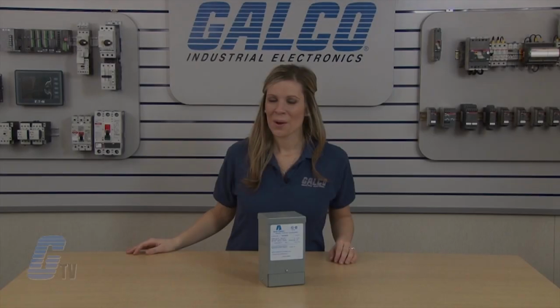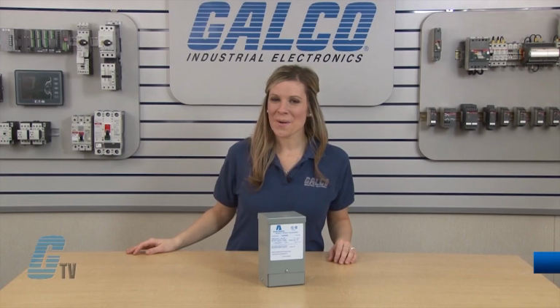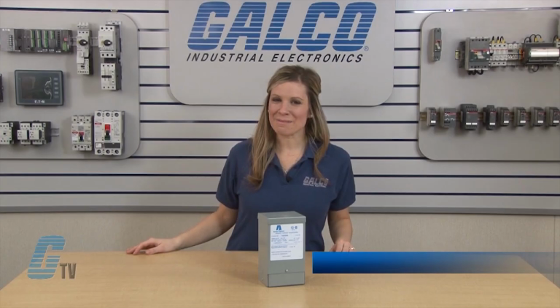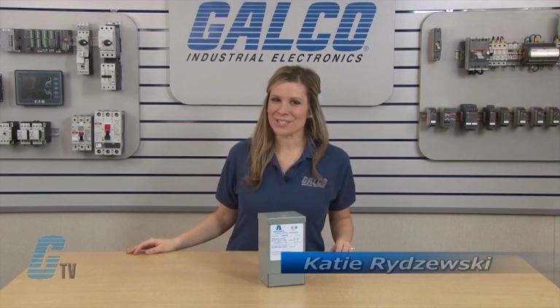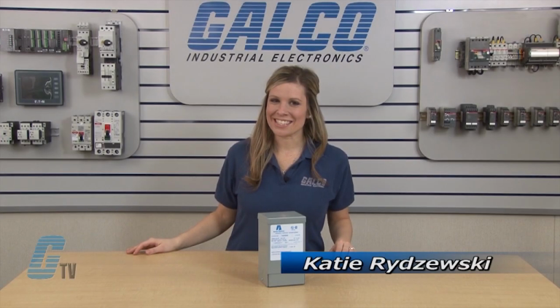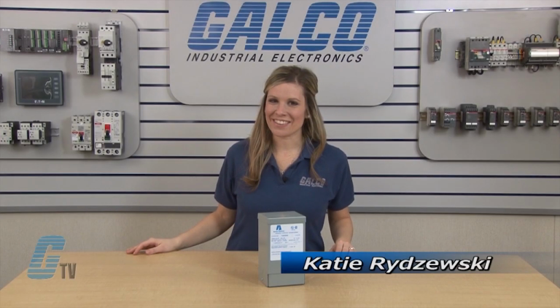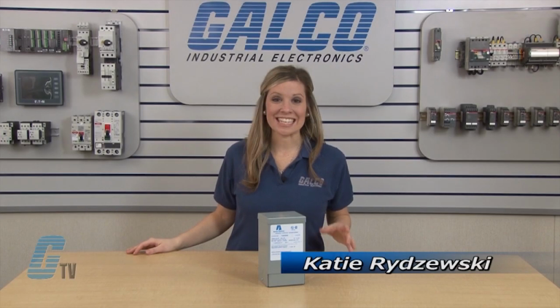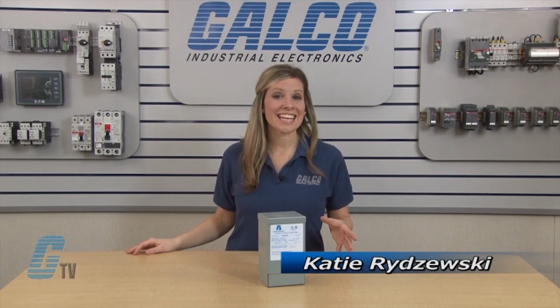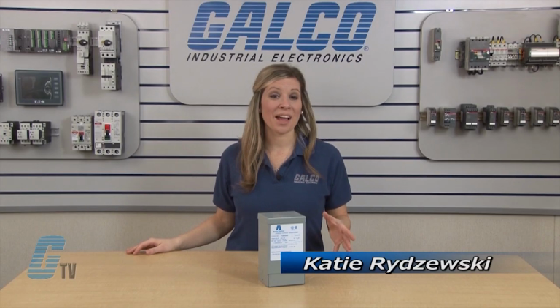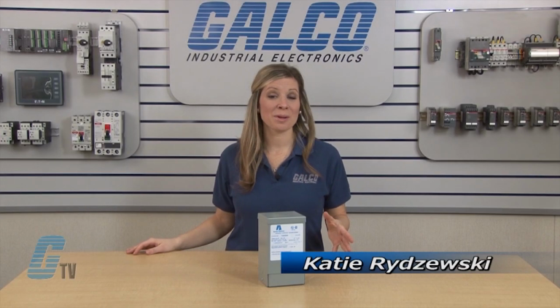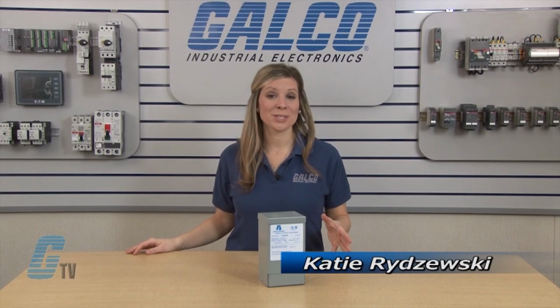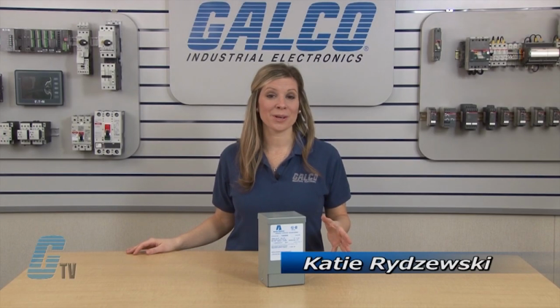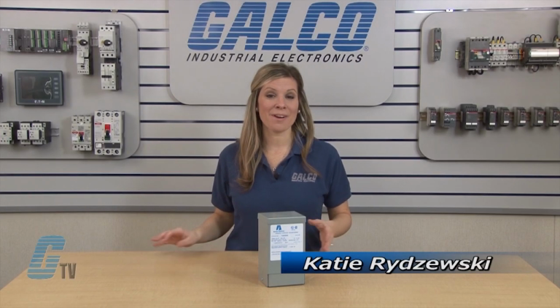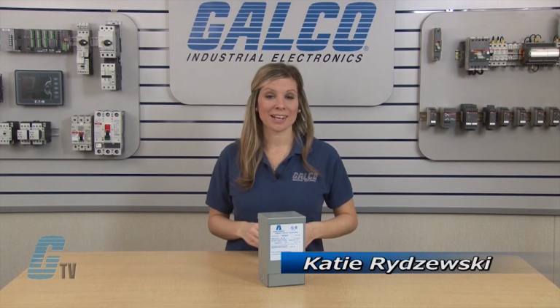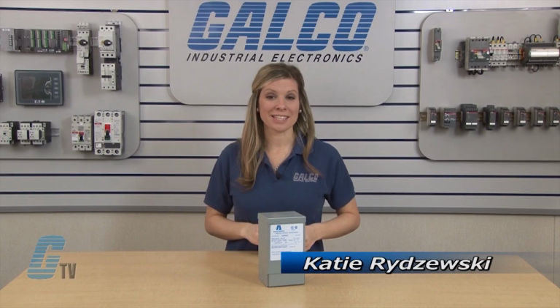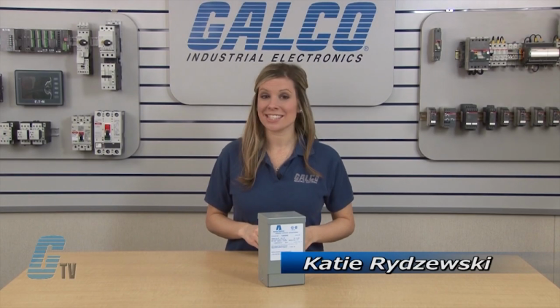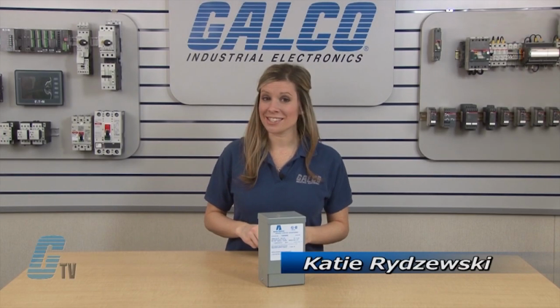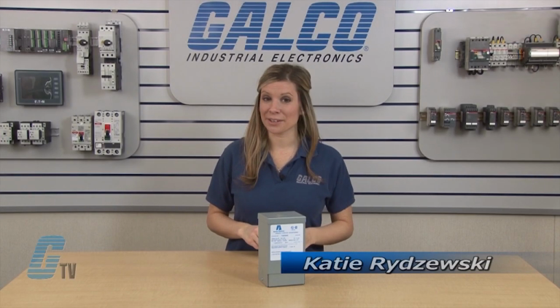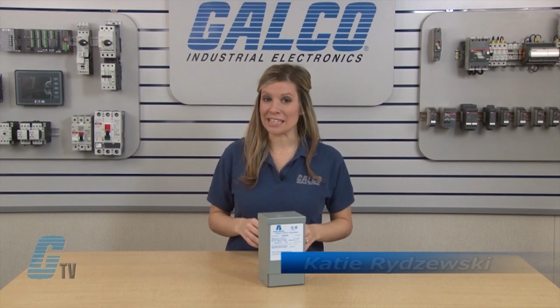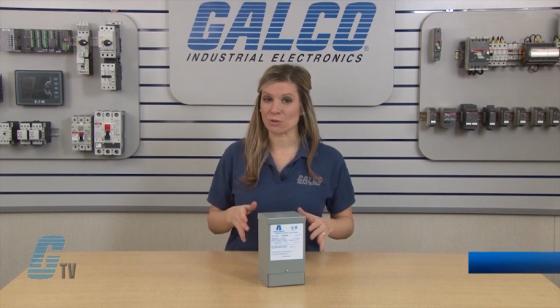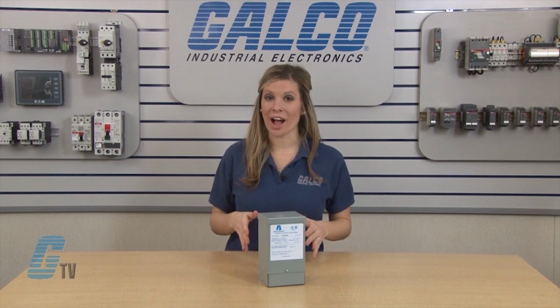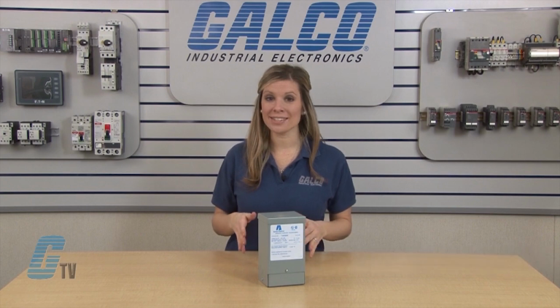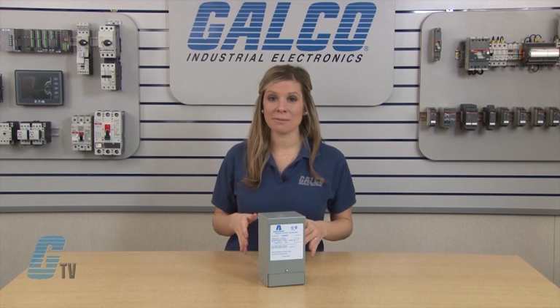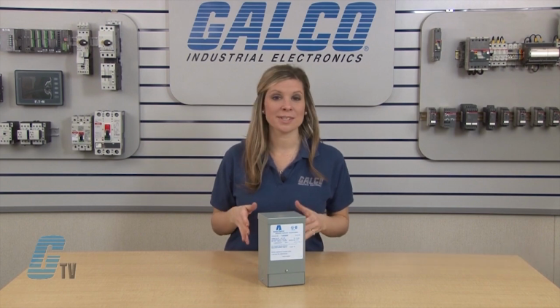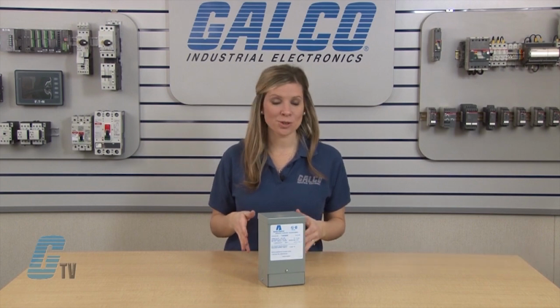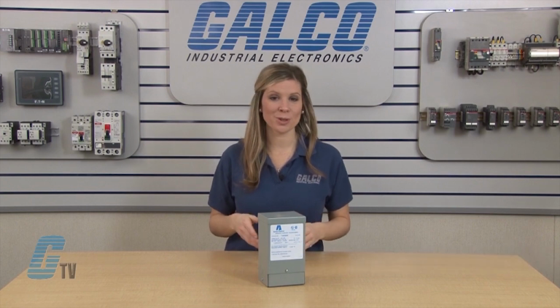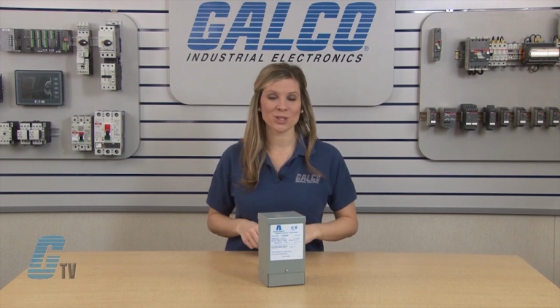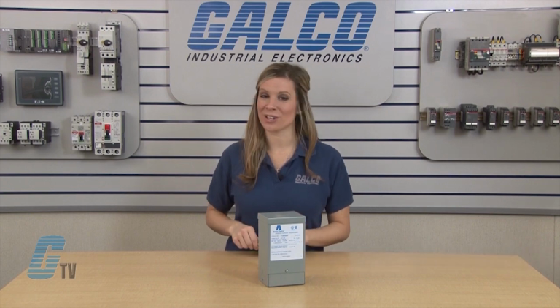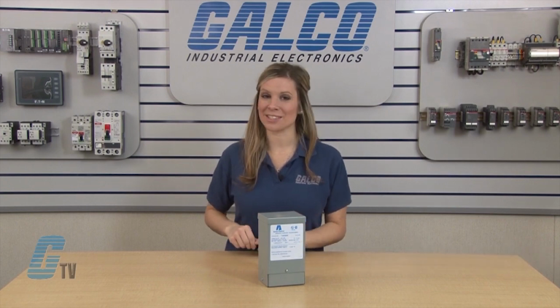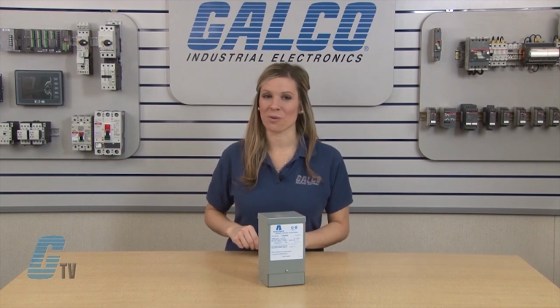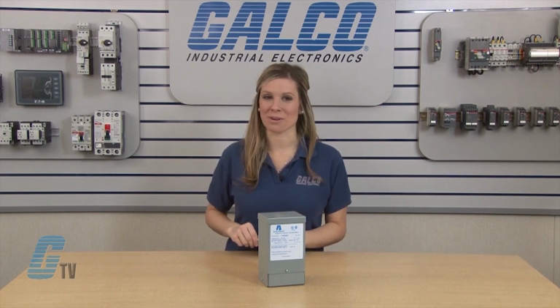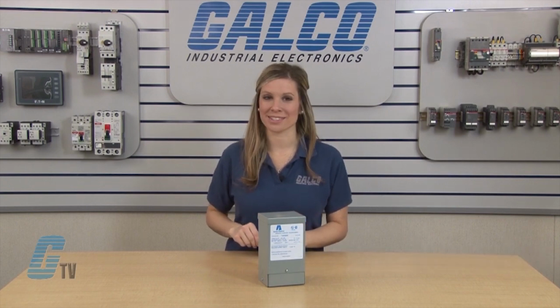Welcome to G-TV! Today I will be showing you Acme's T-Series of Dry Type Distribution Transformers.